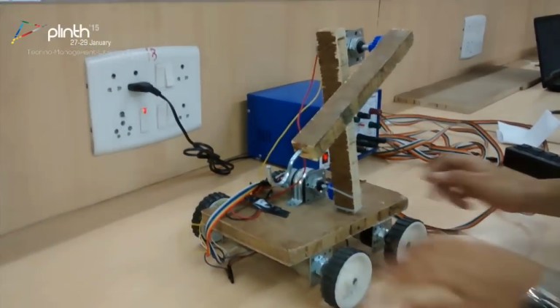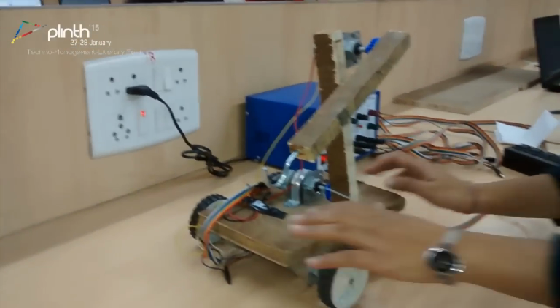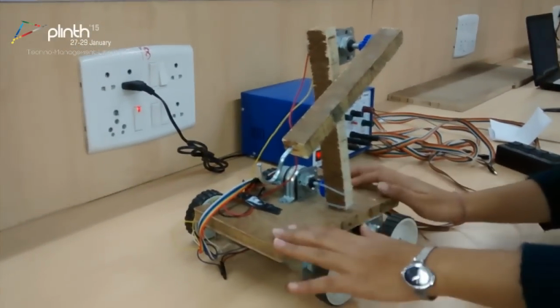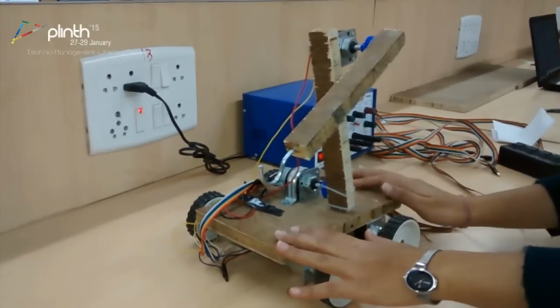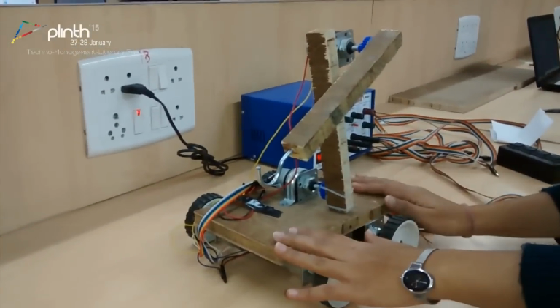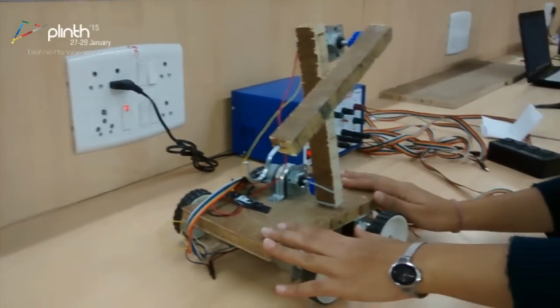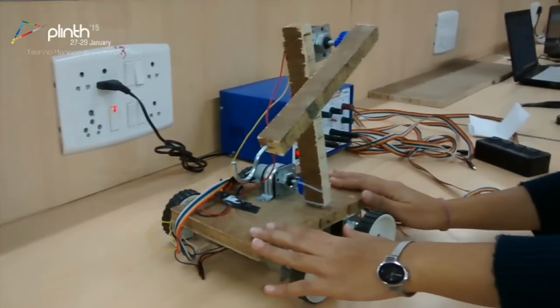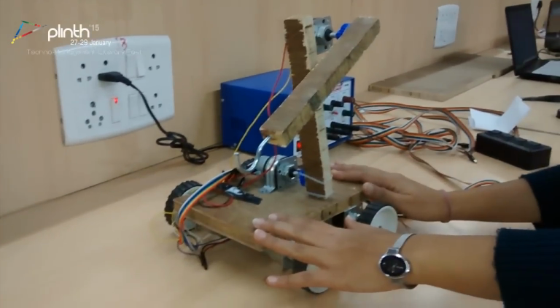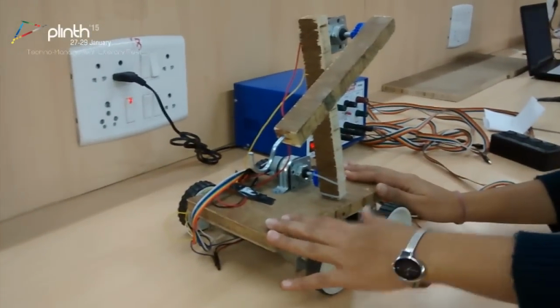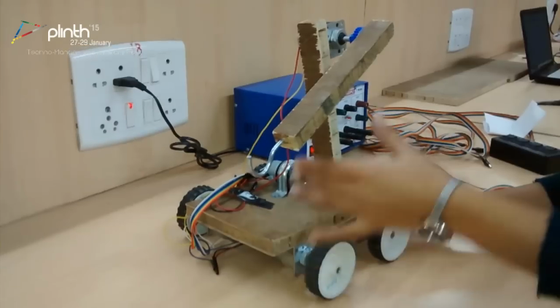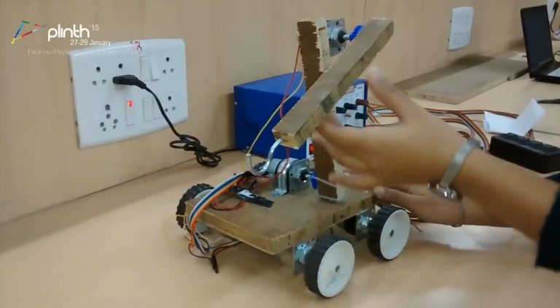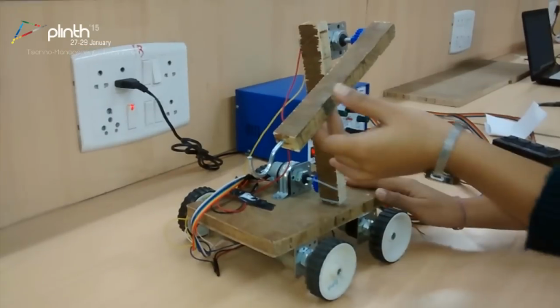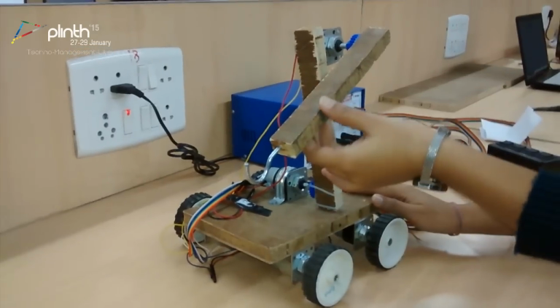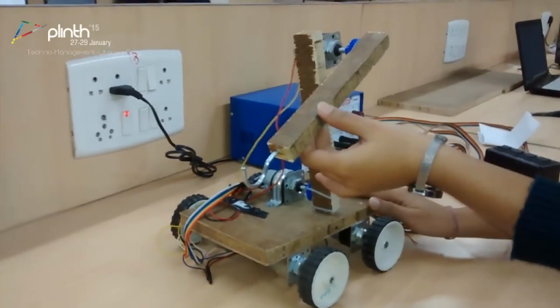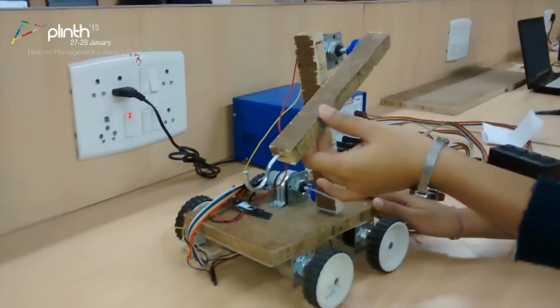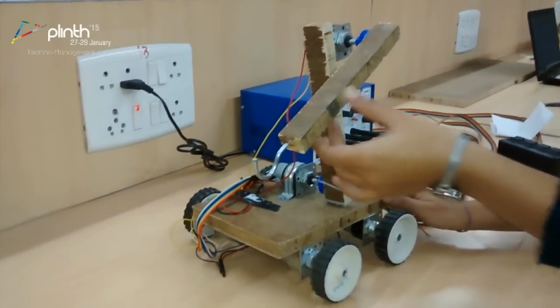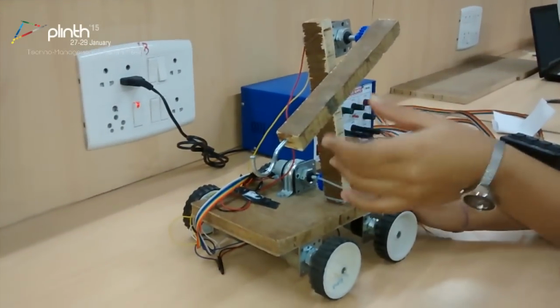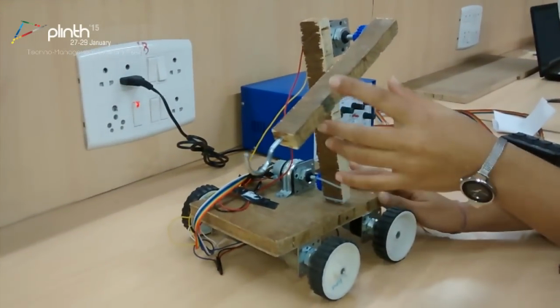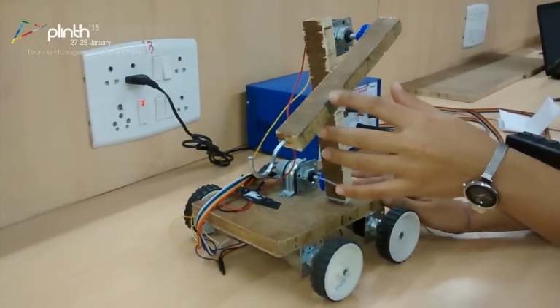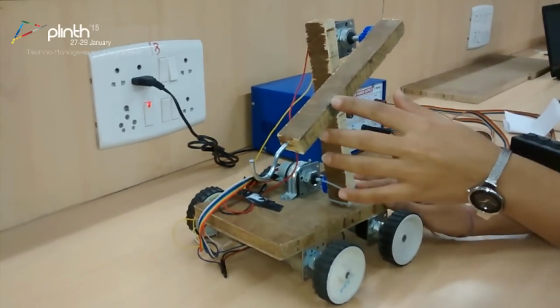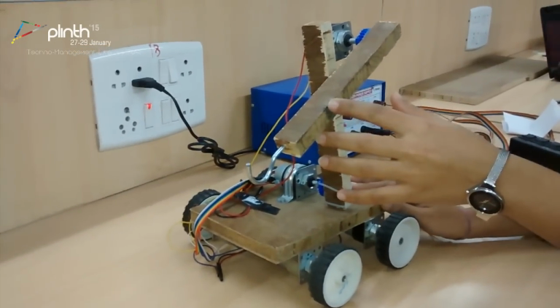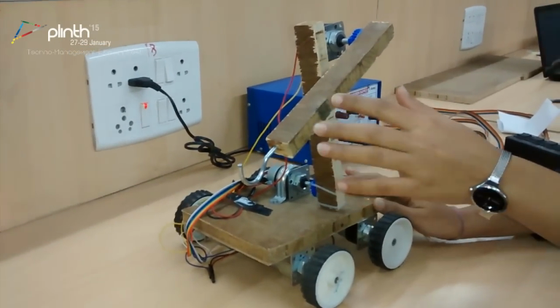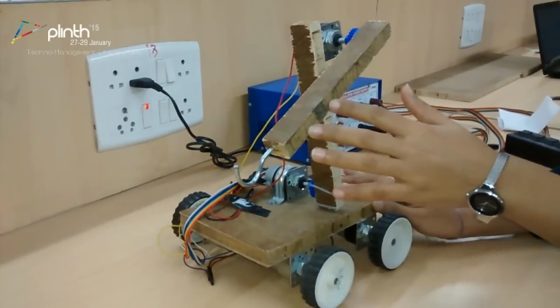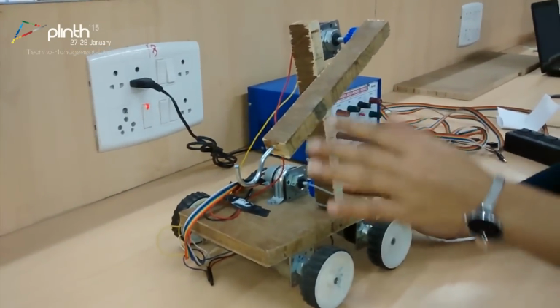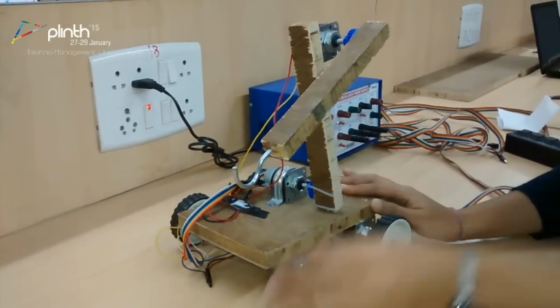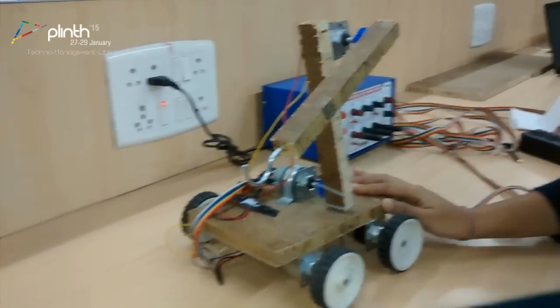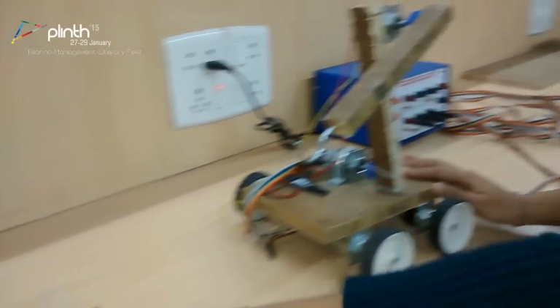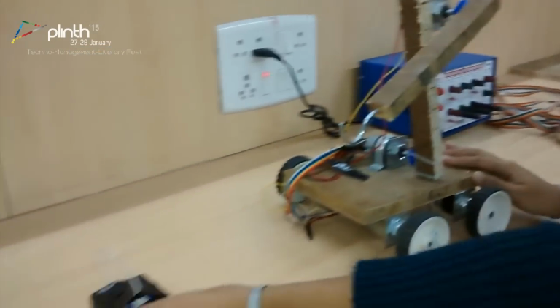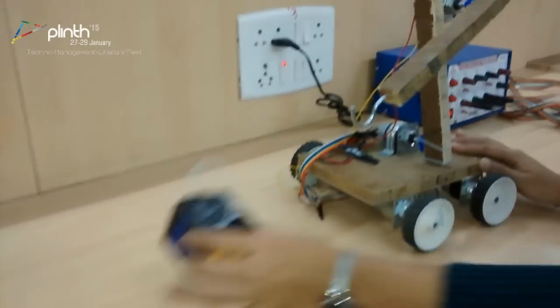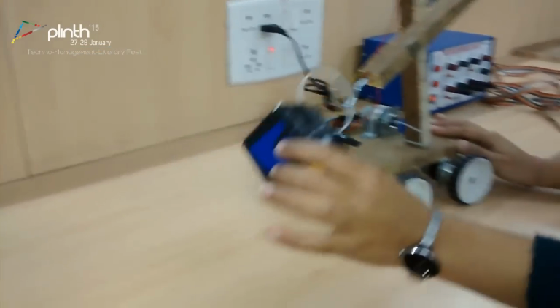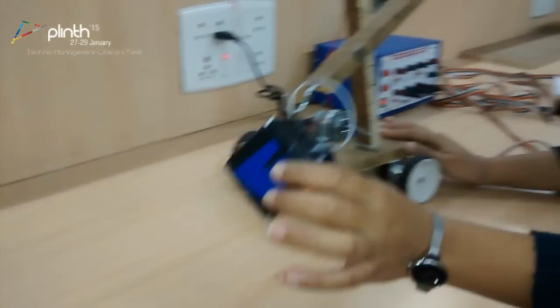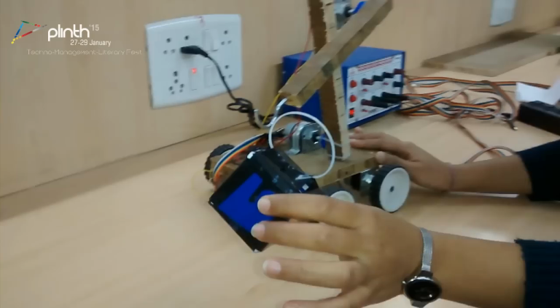This is a transporter board with a mechanical arm. The arm will carry the block. This is the block.